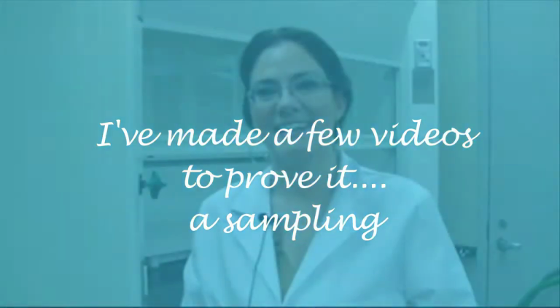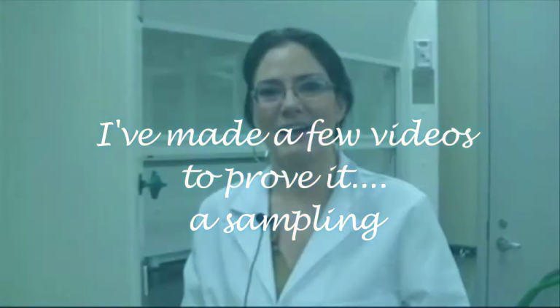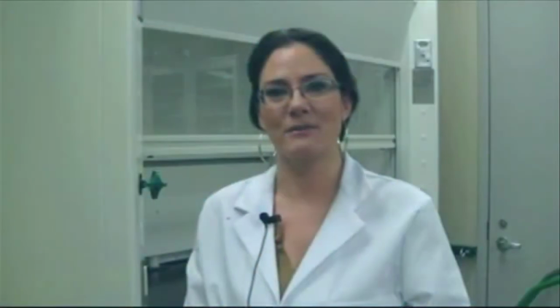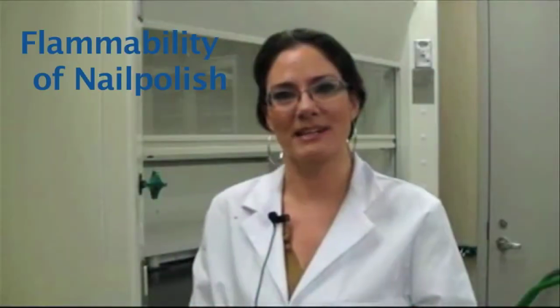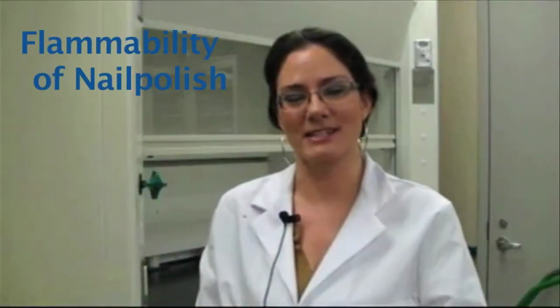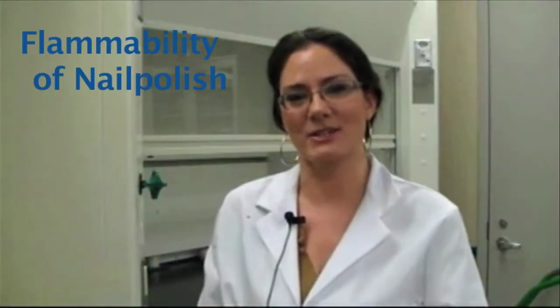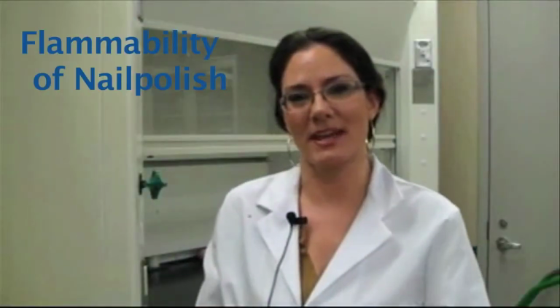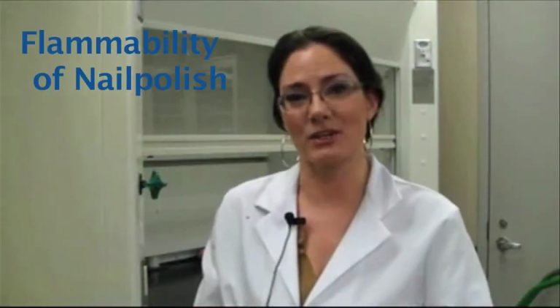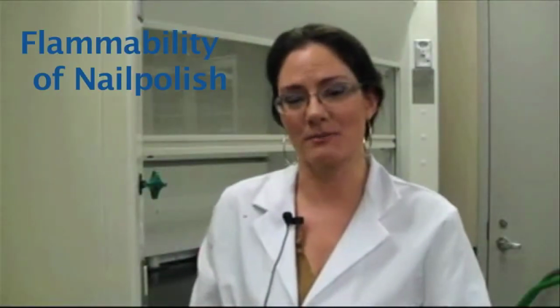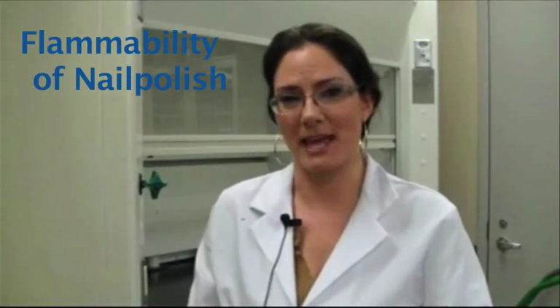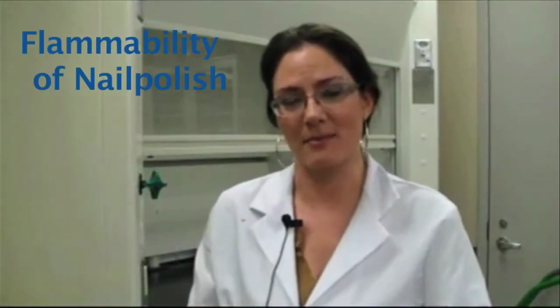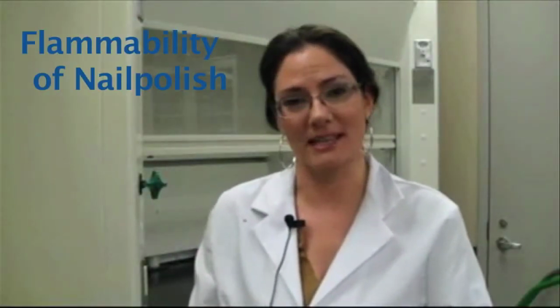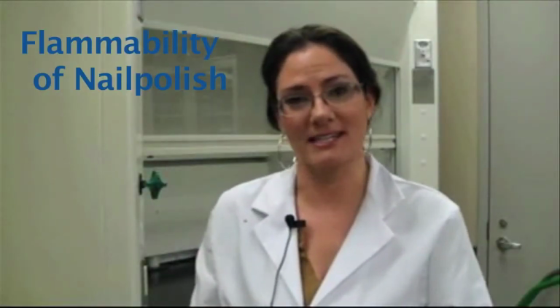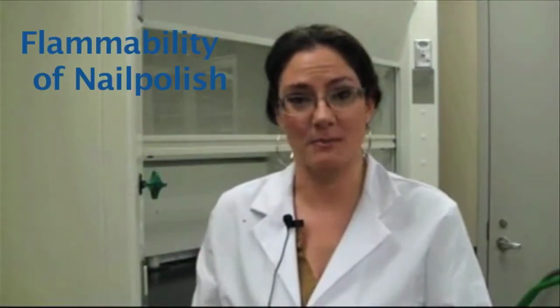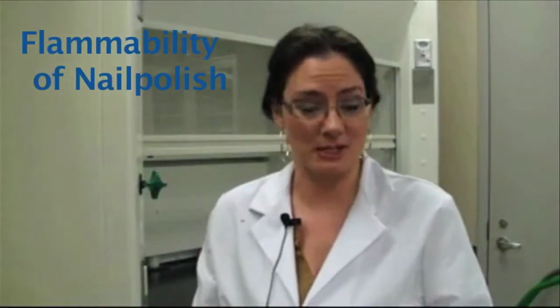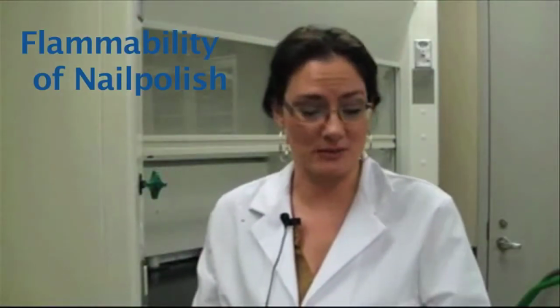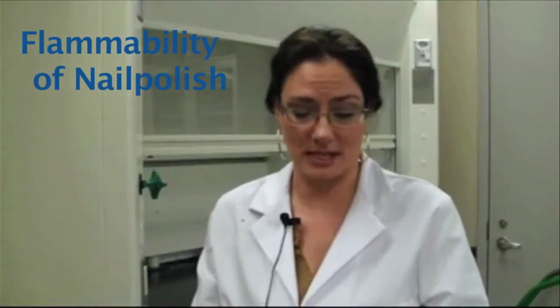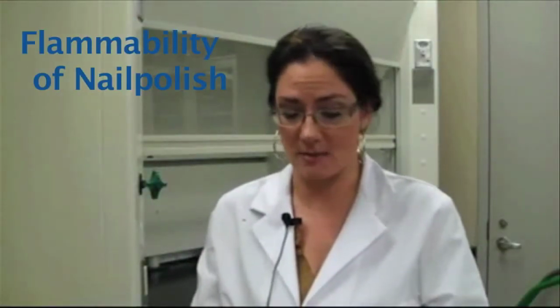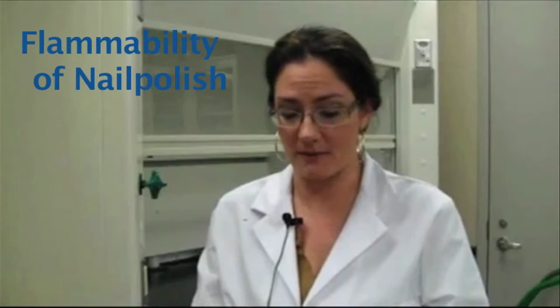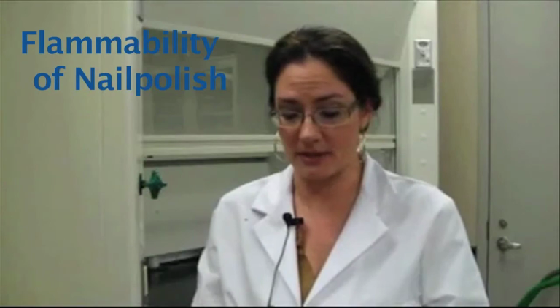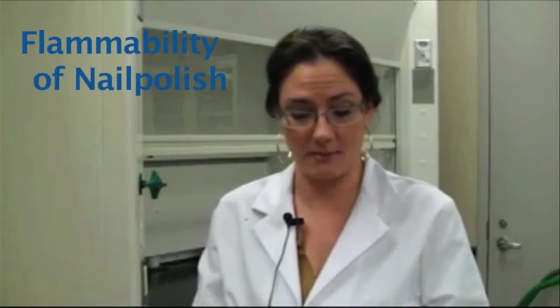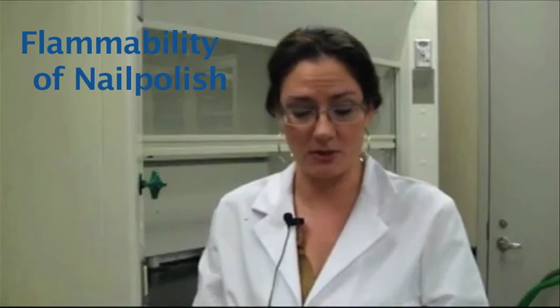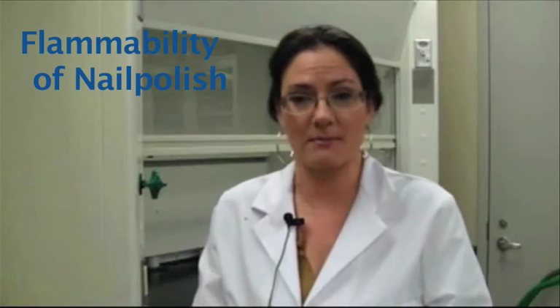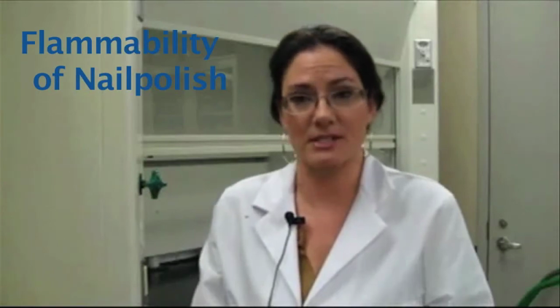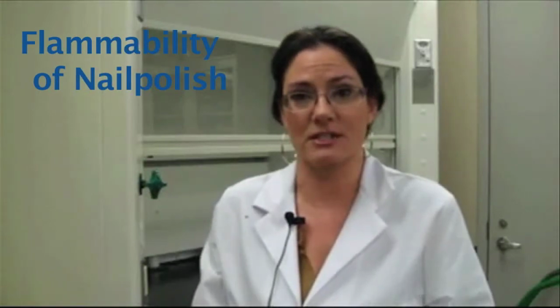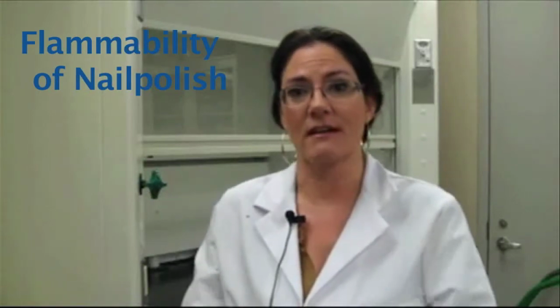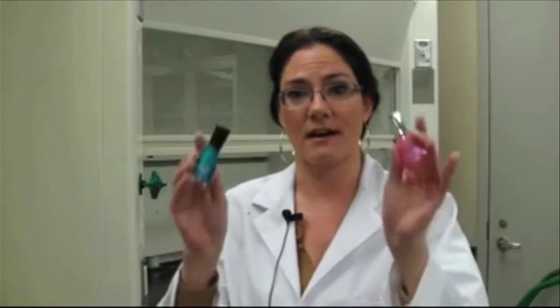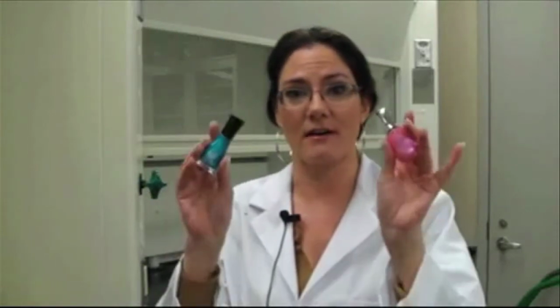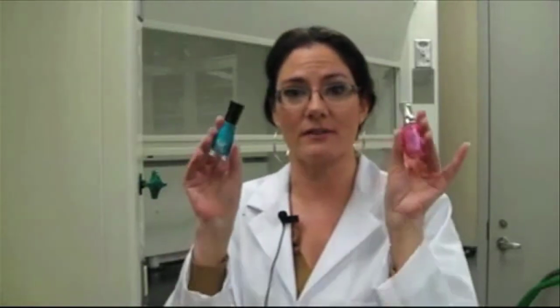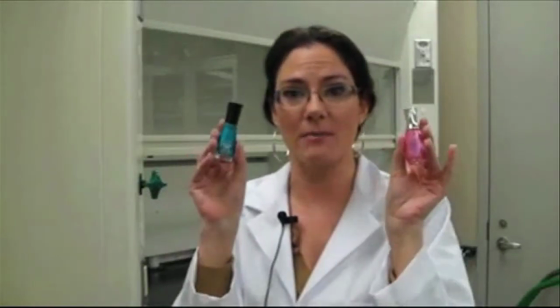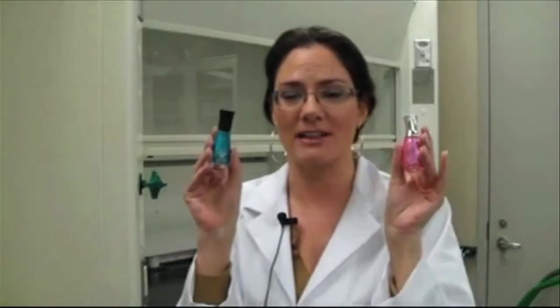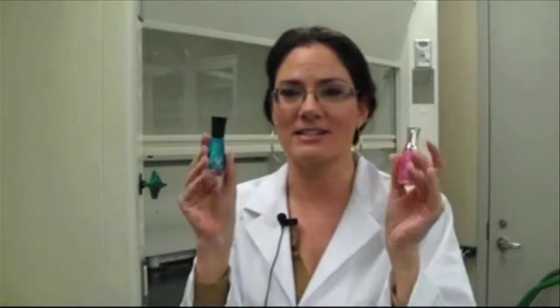Hi everybody, this is Joanne and you're in my lab. I'd like to speak to you today about the chemical composition of nail polish.